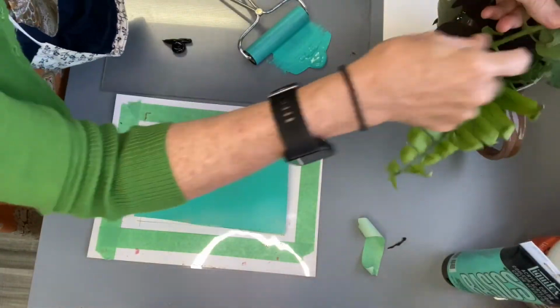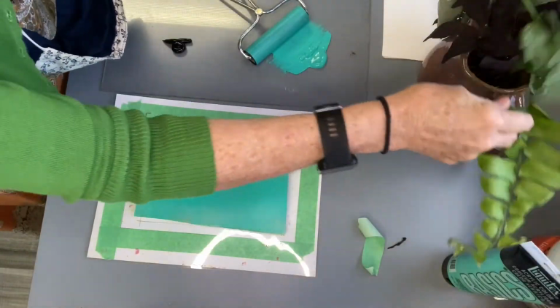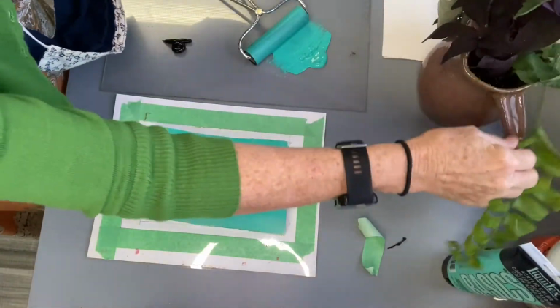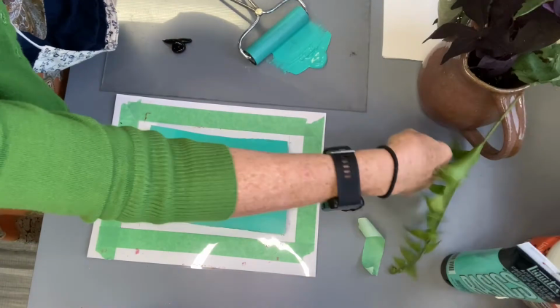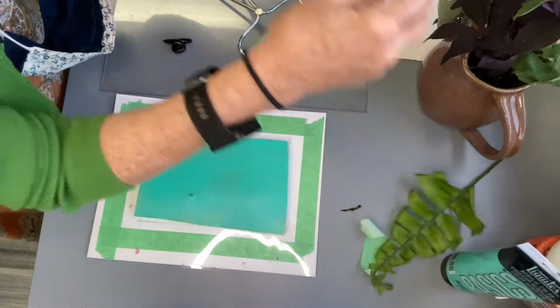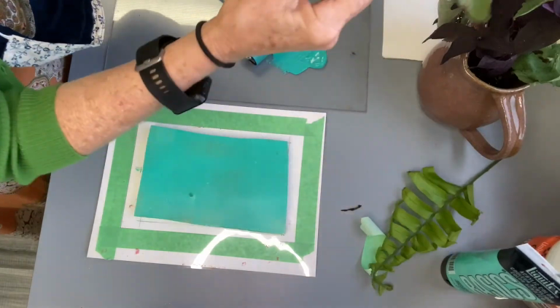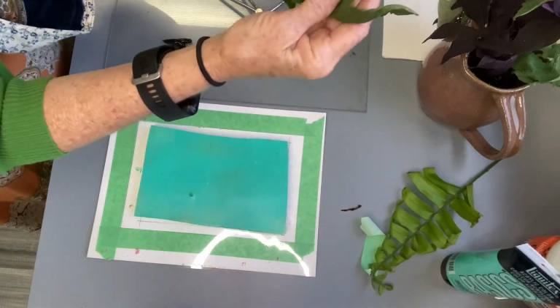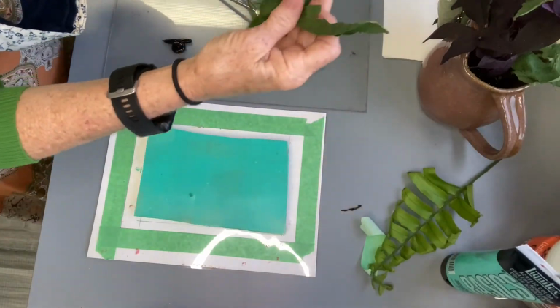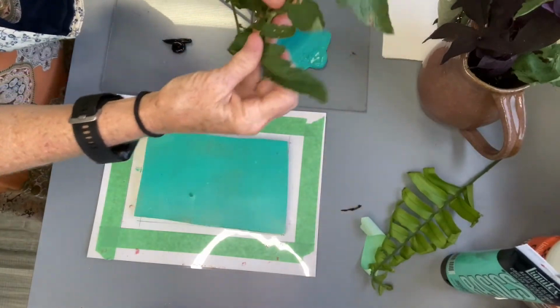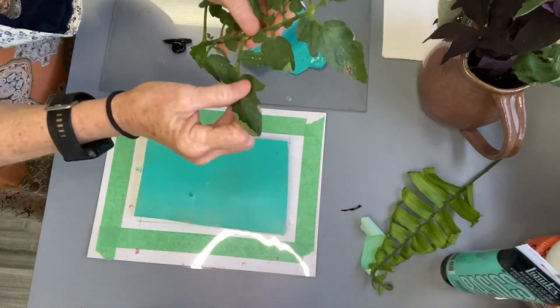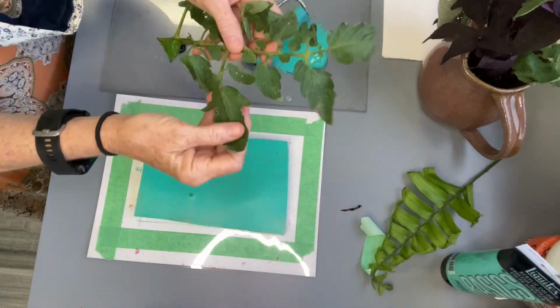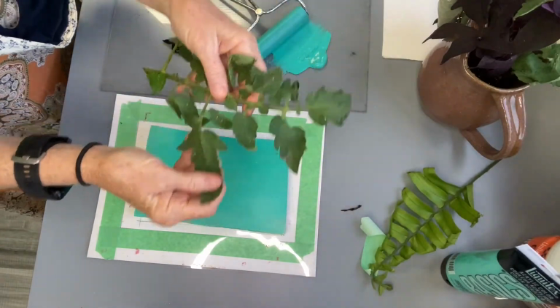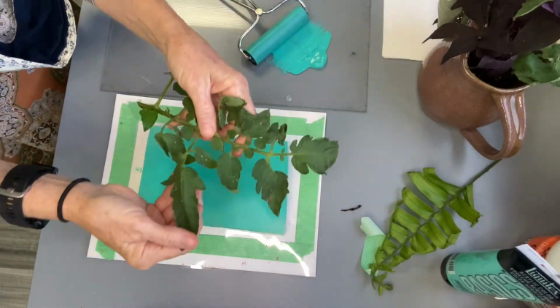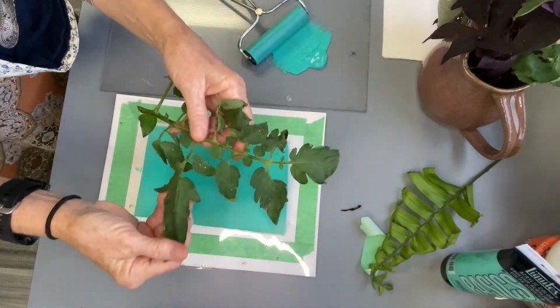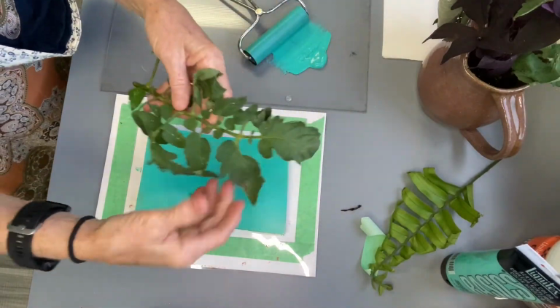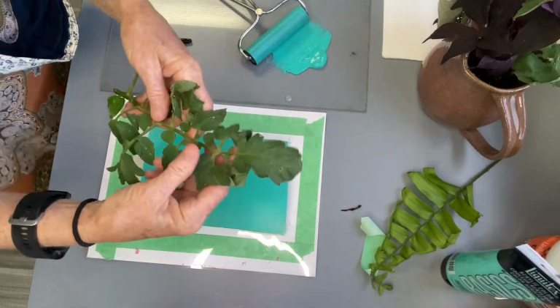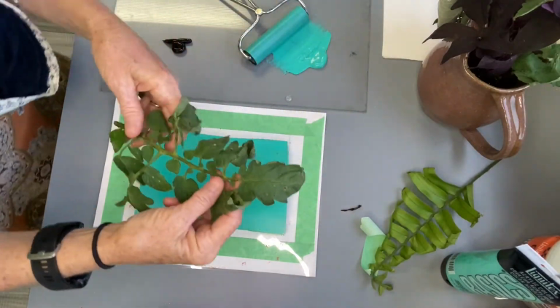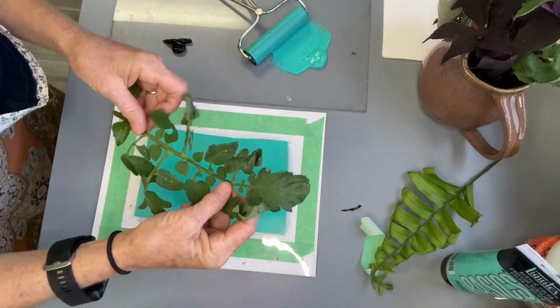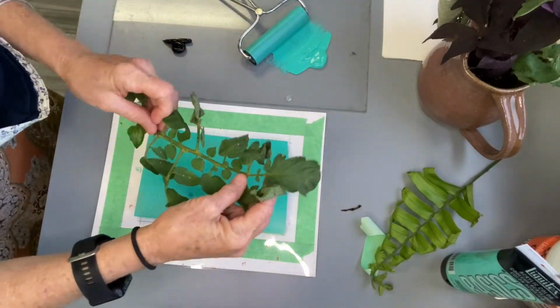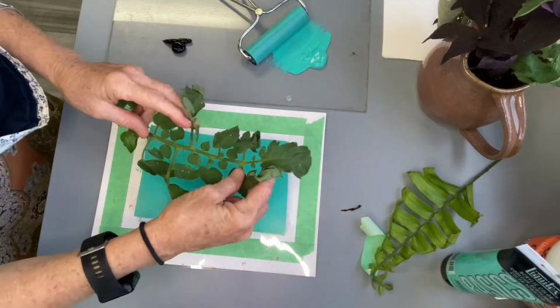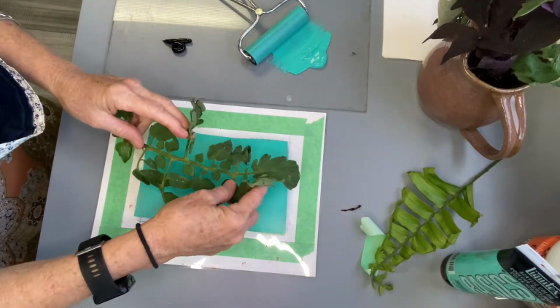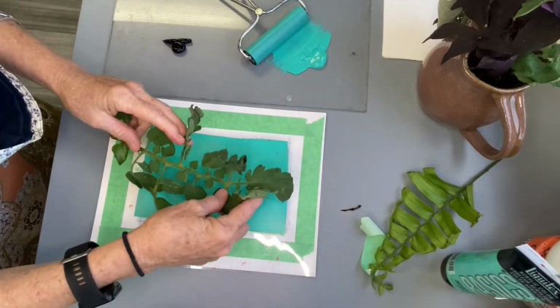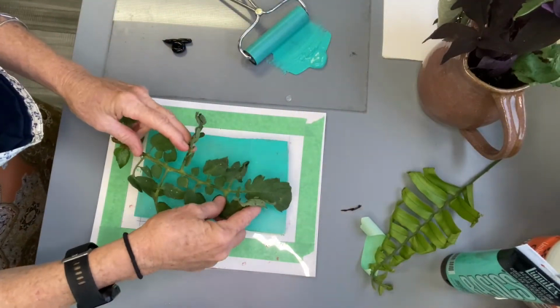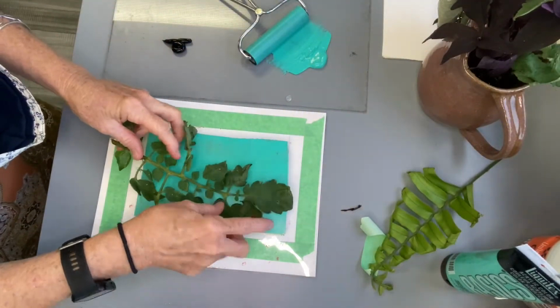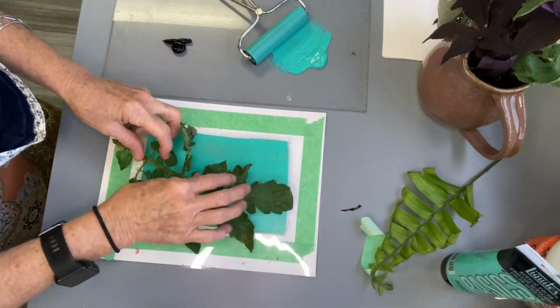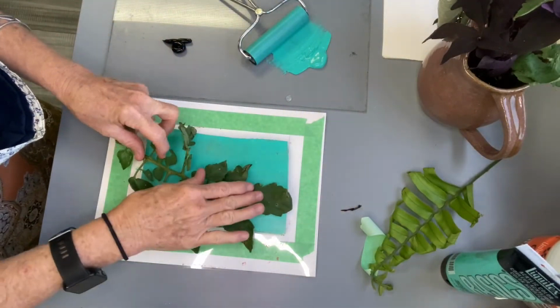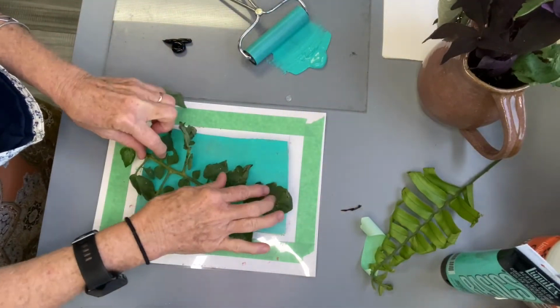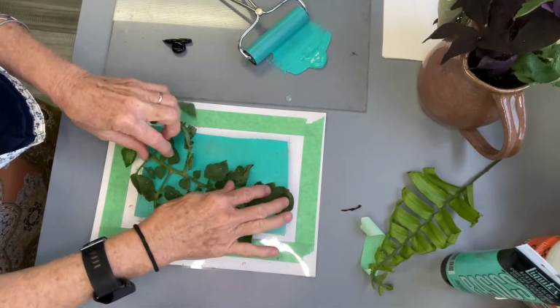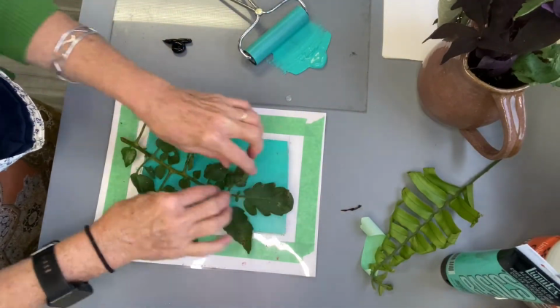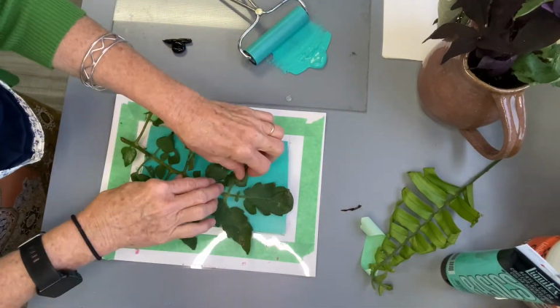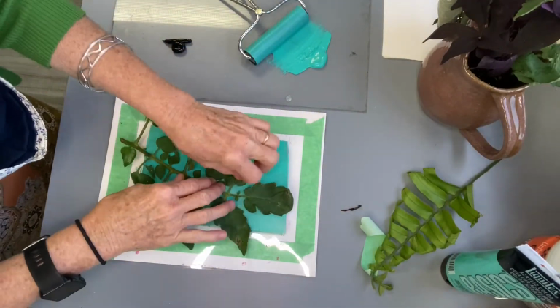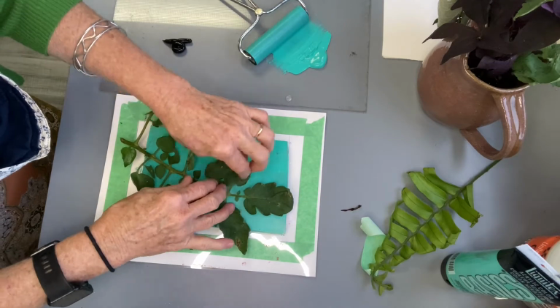I love tomato leaves this time of year and ferns — those are two of my favorites.